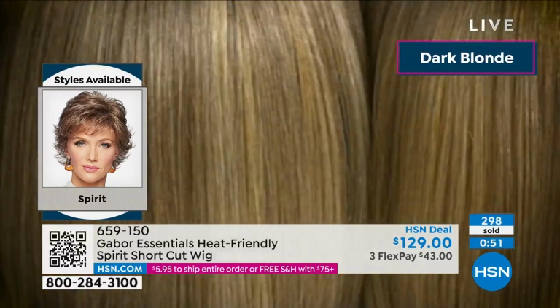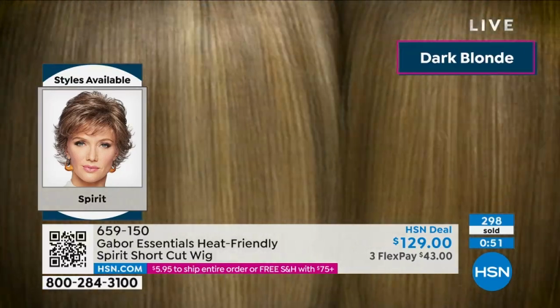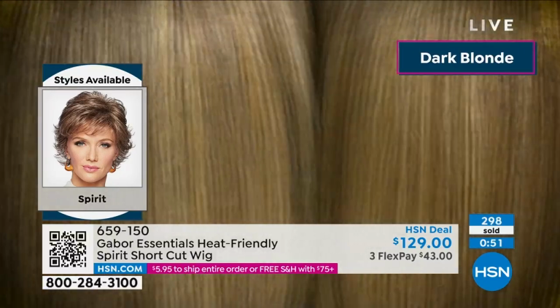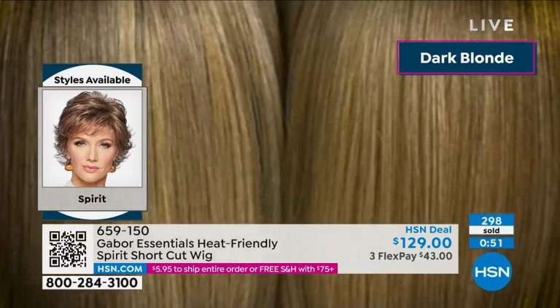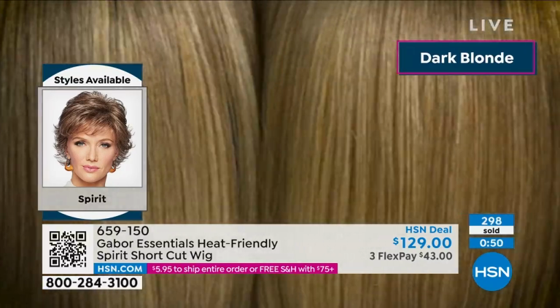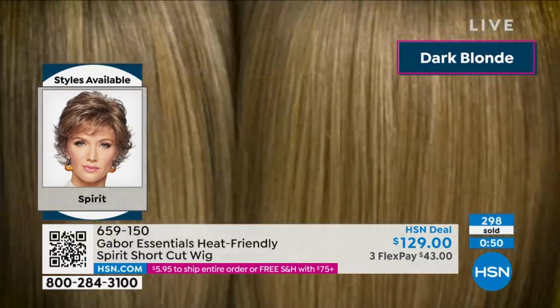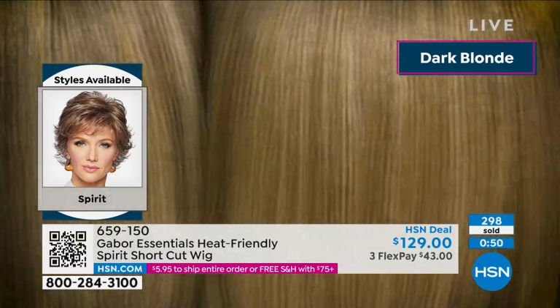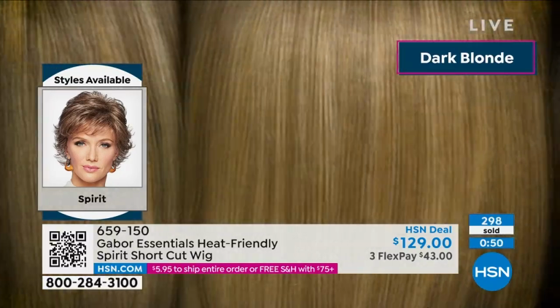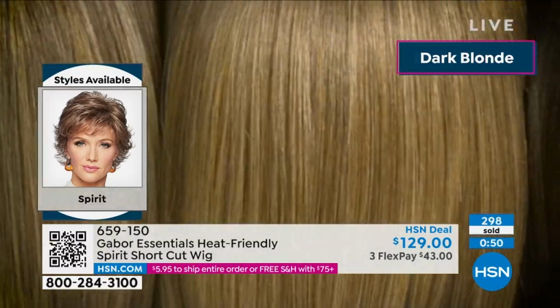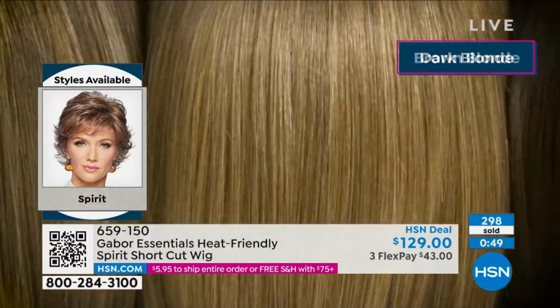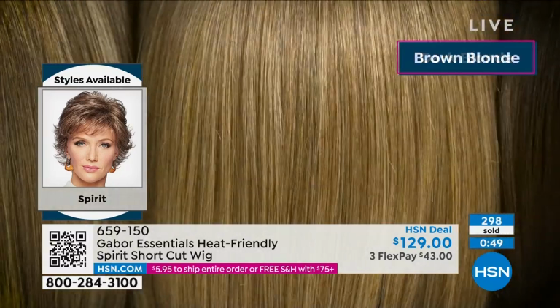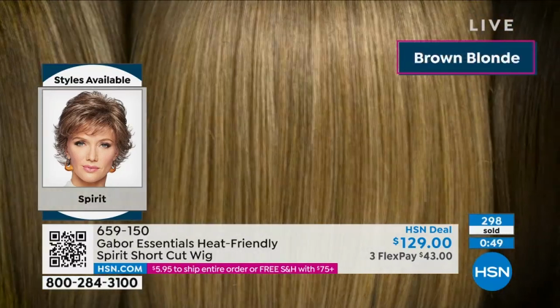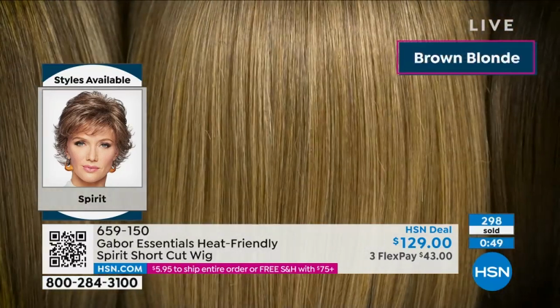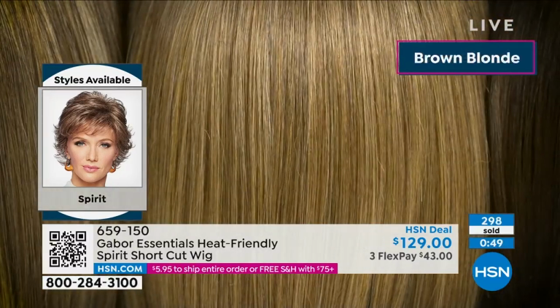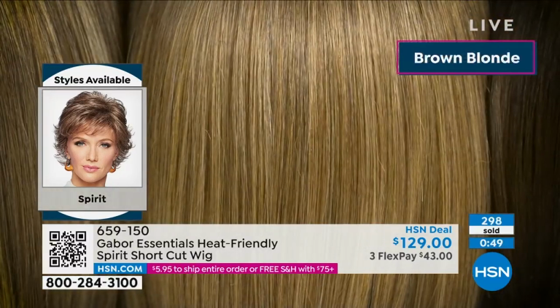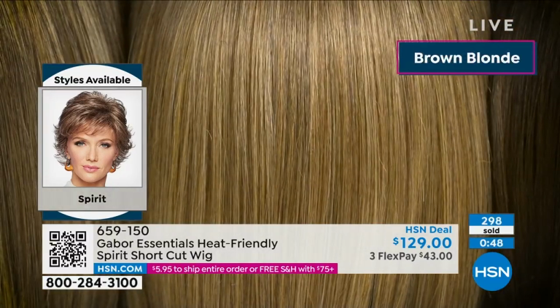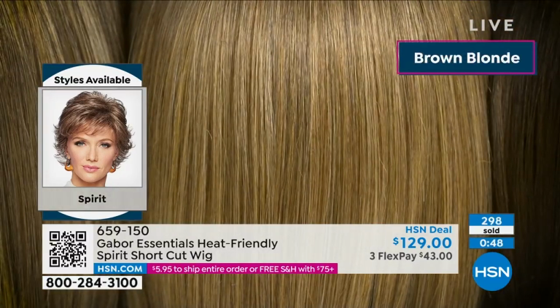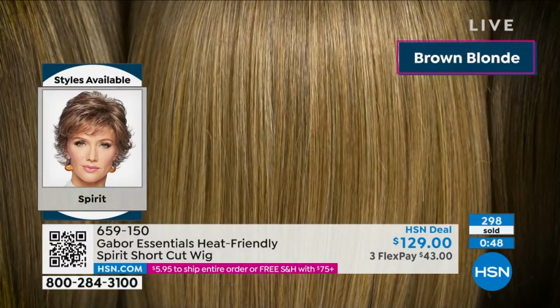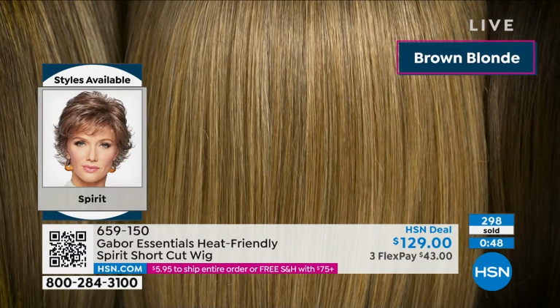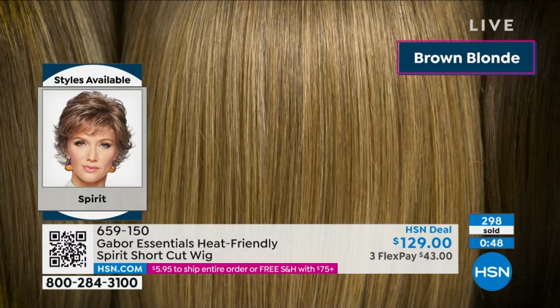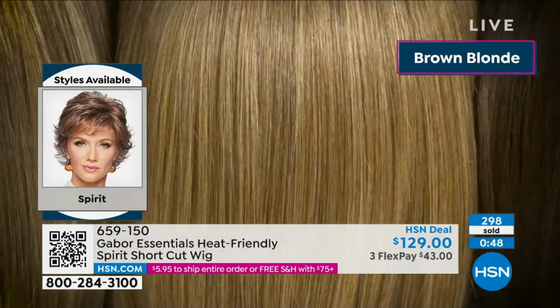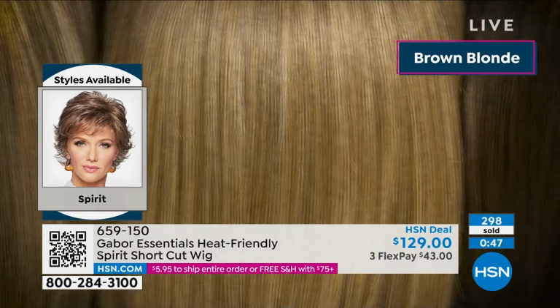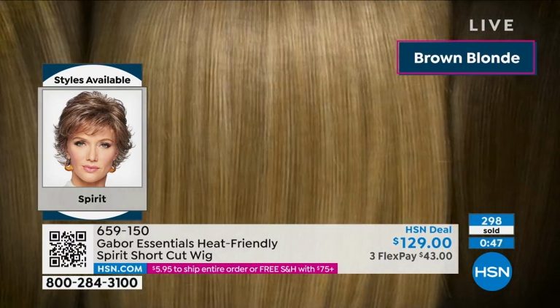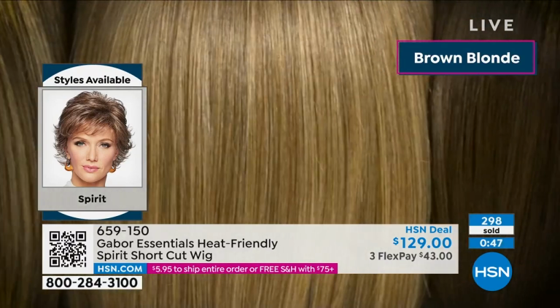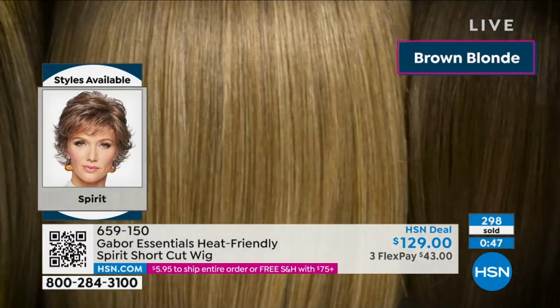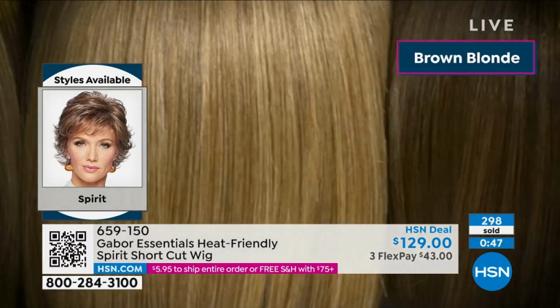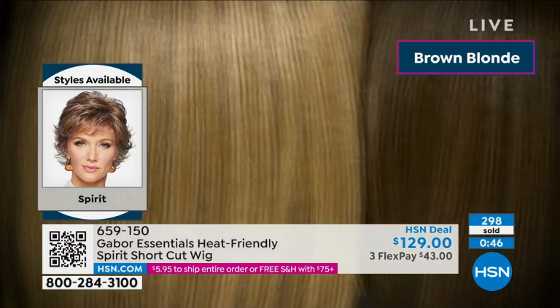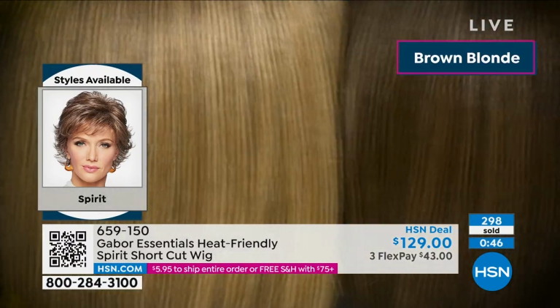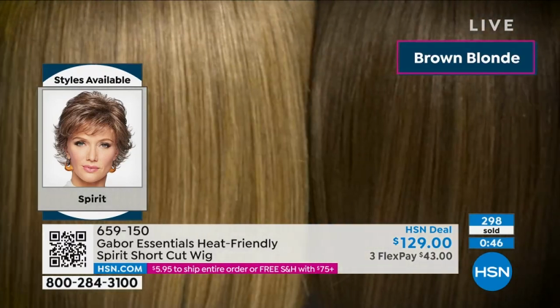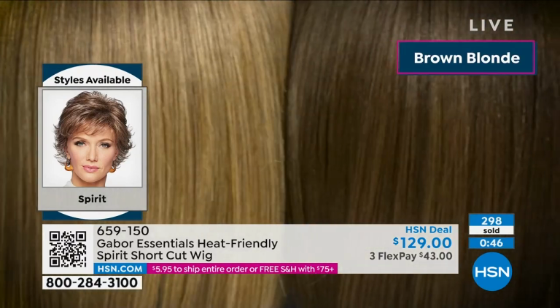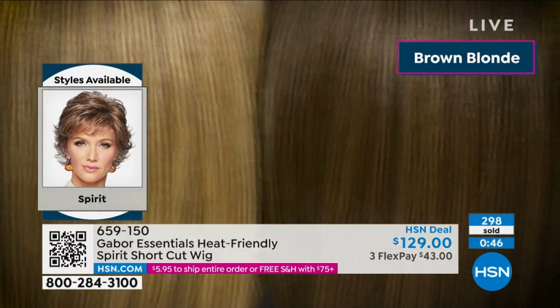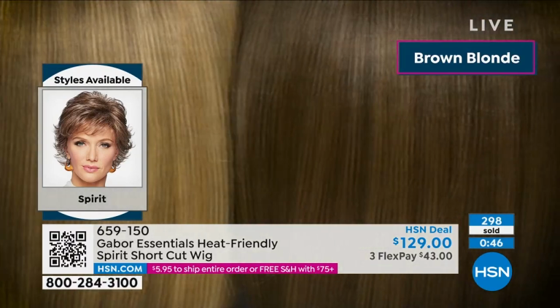The item number is 659150. It's called Spirit — very, very popular style.